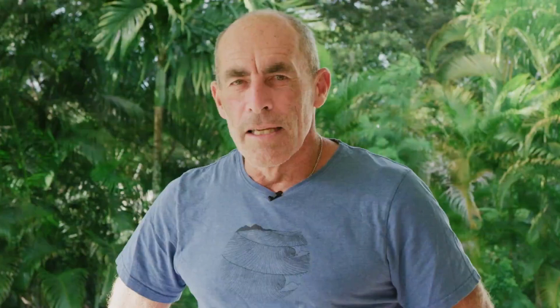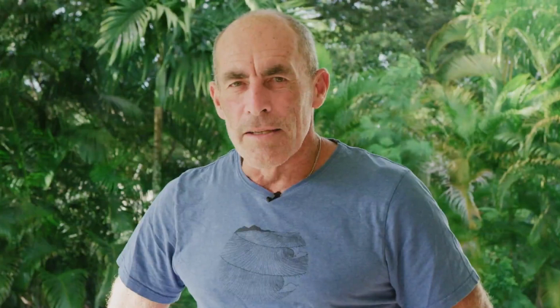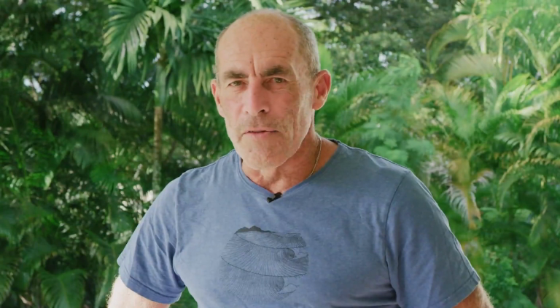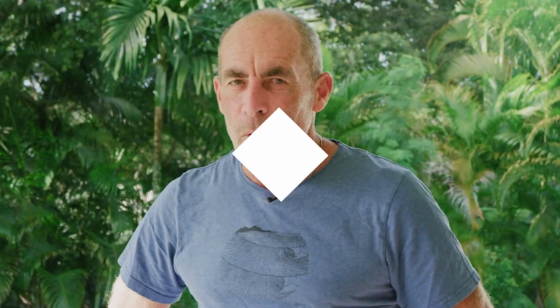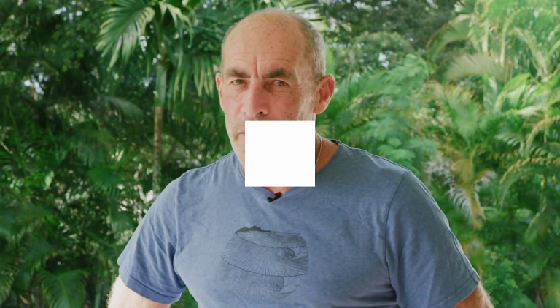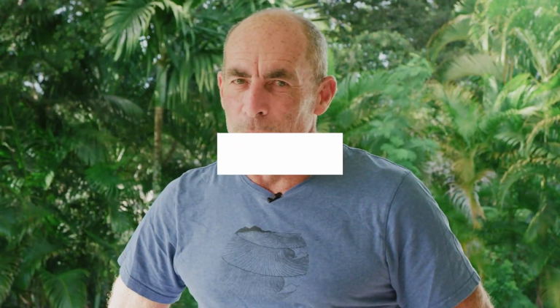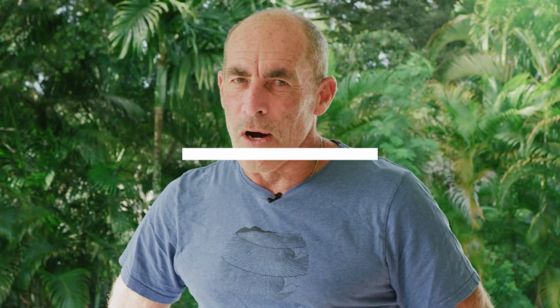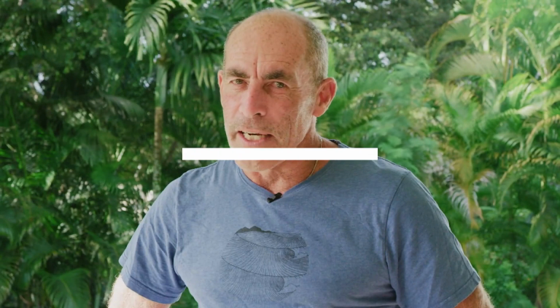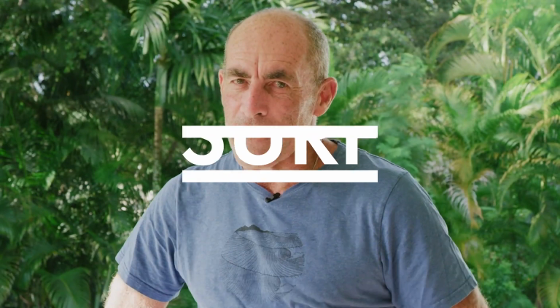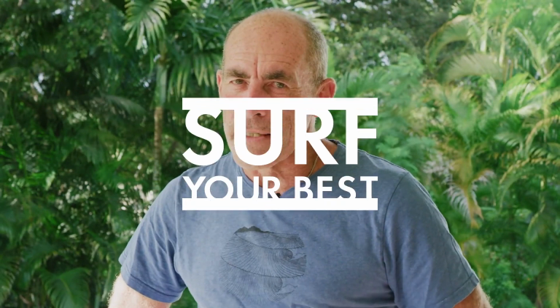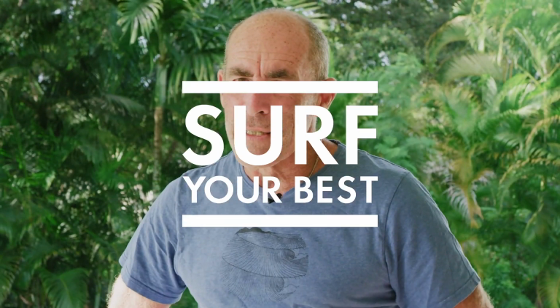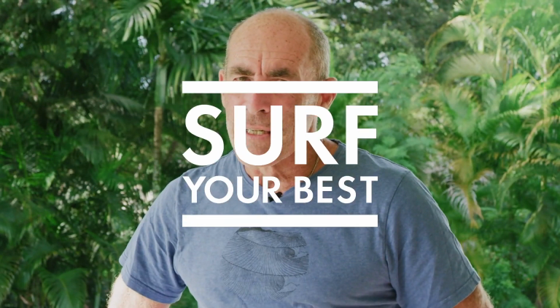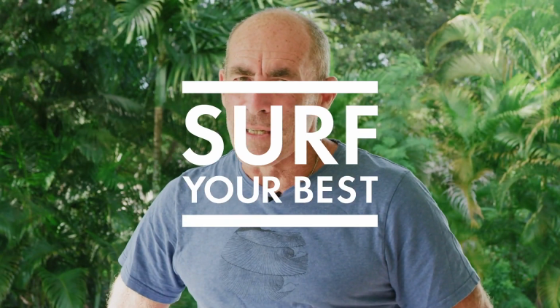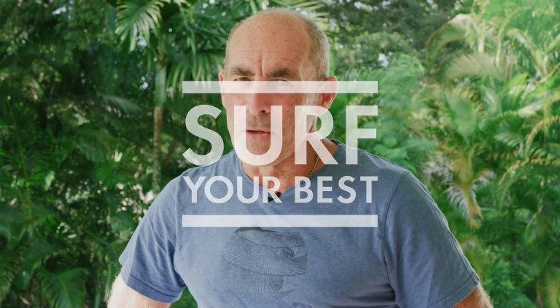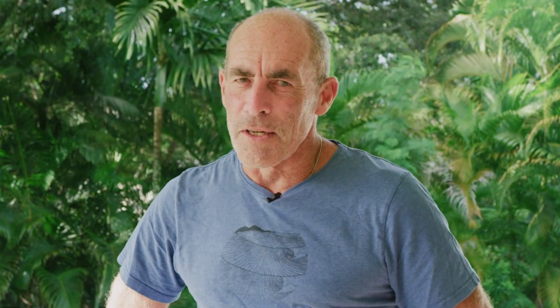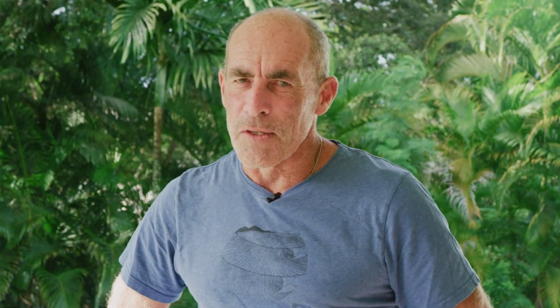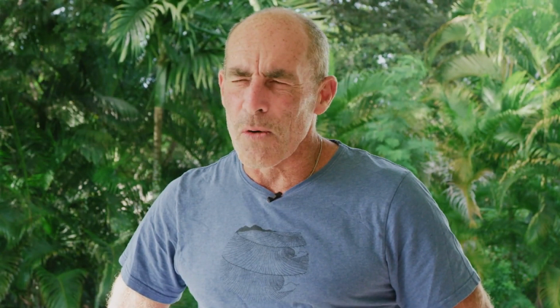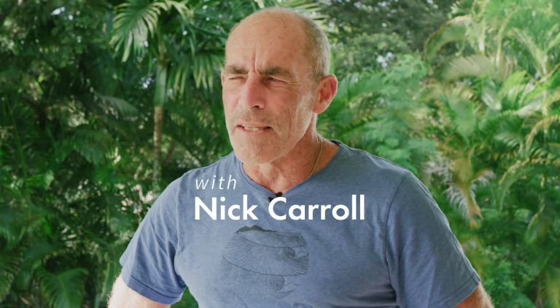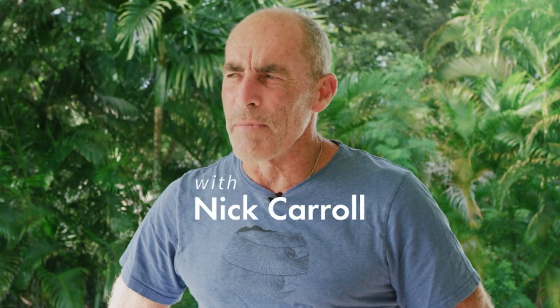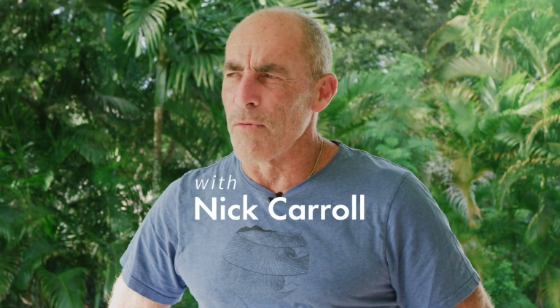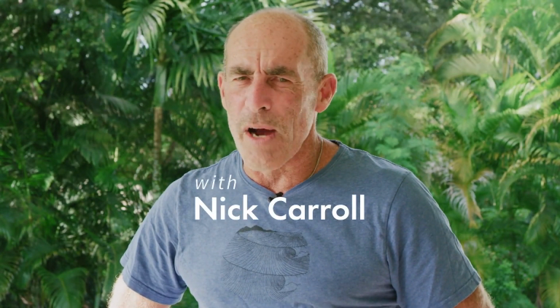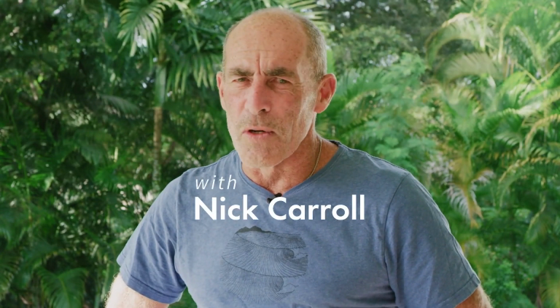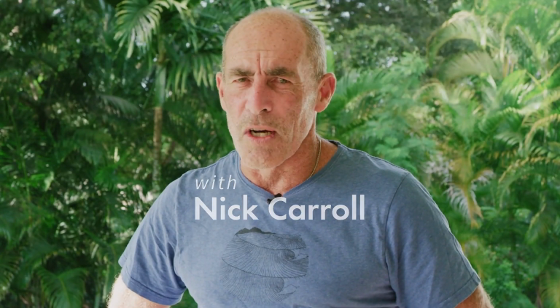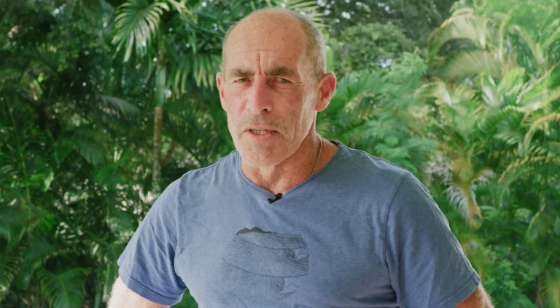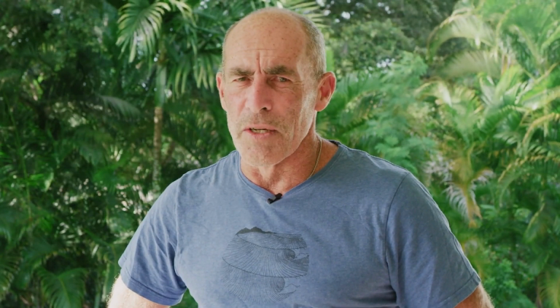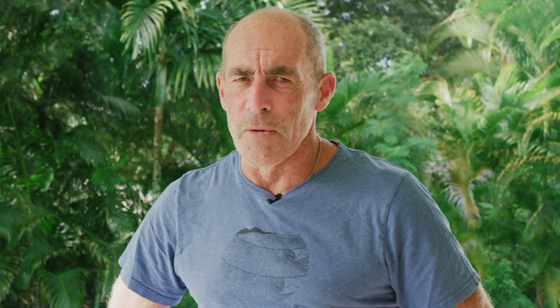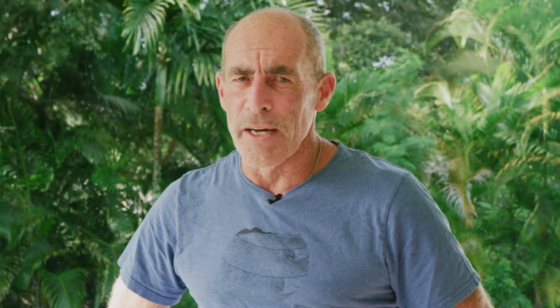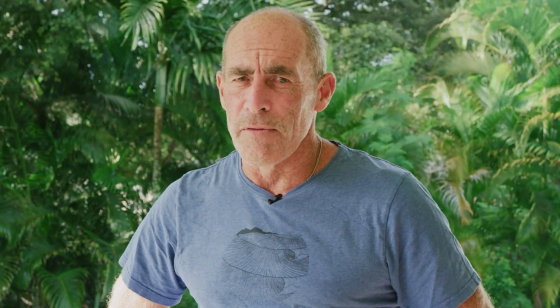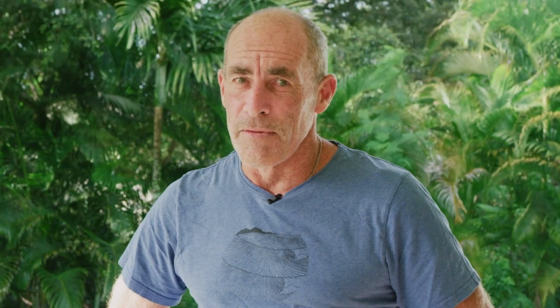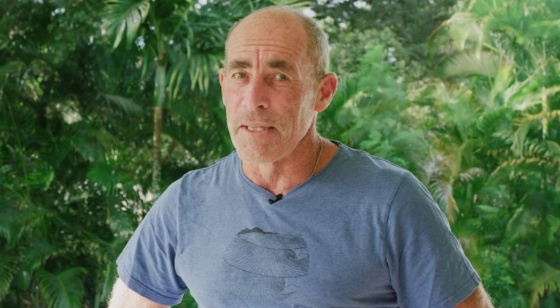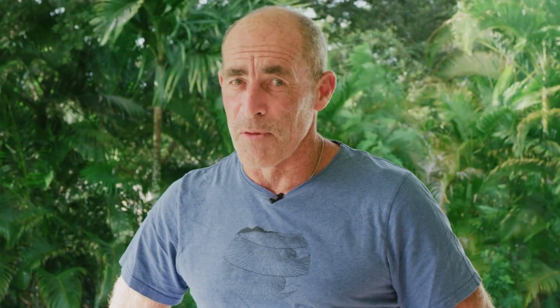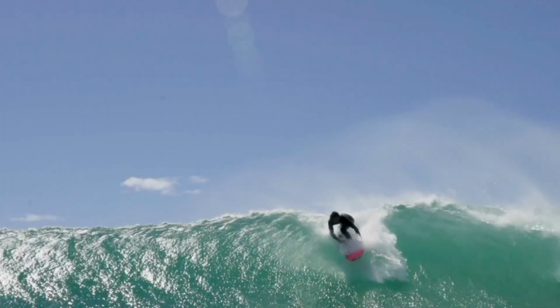If you're wondering why good surfers always seem to have way more time than you do on a wave, this tip's for you.